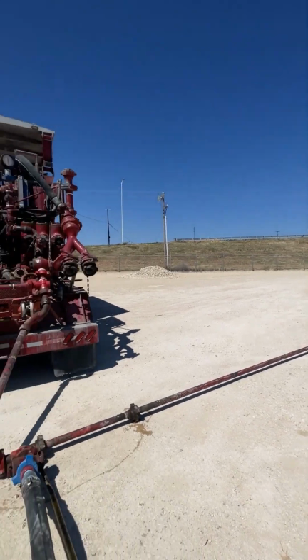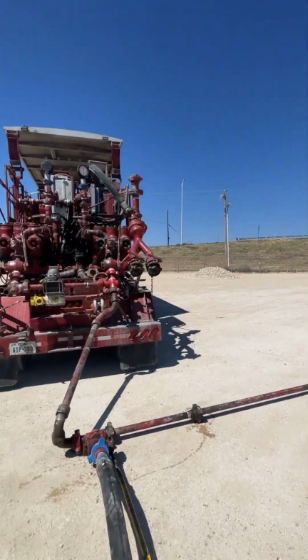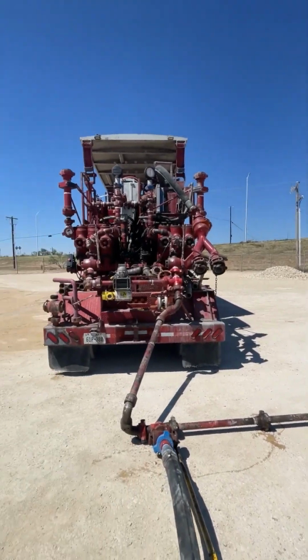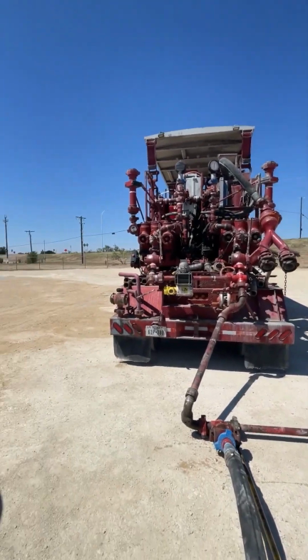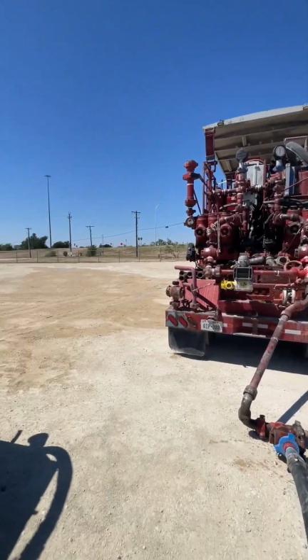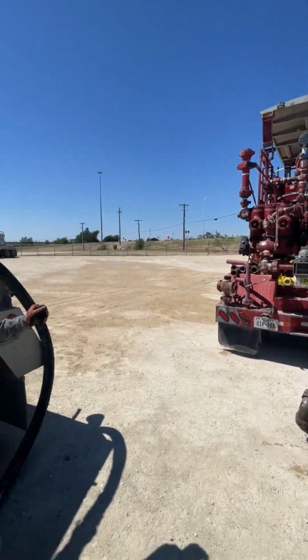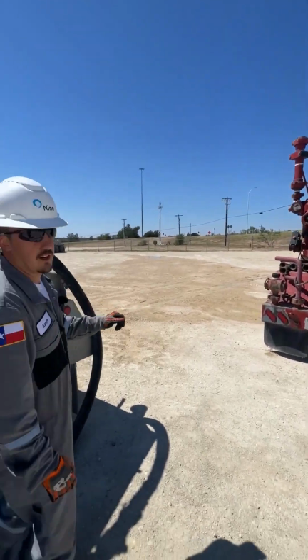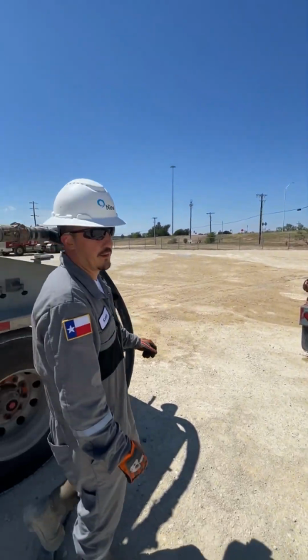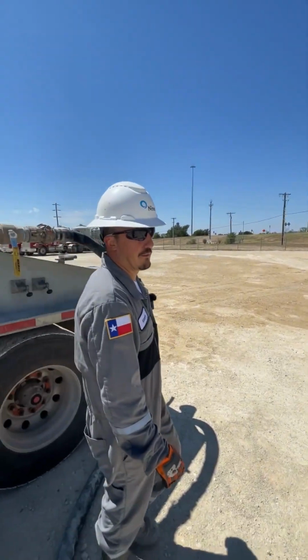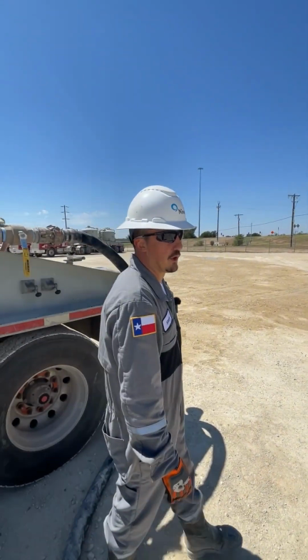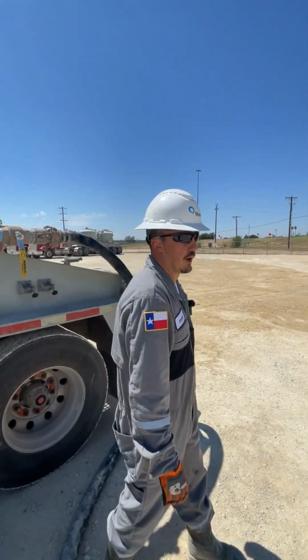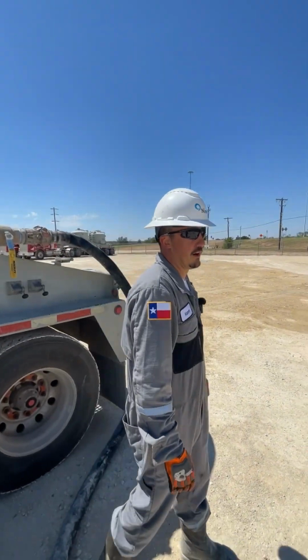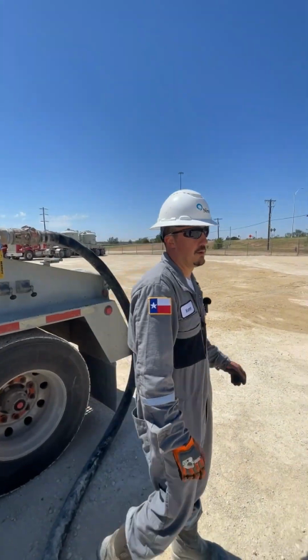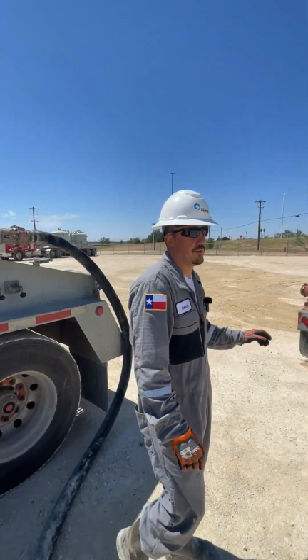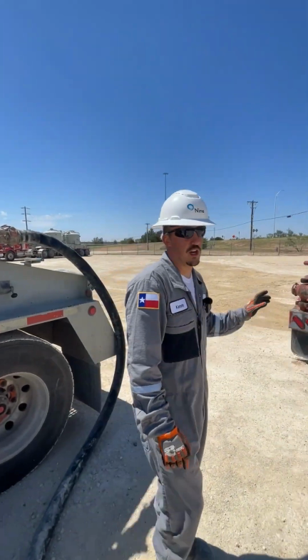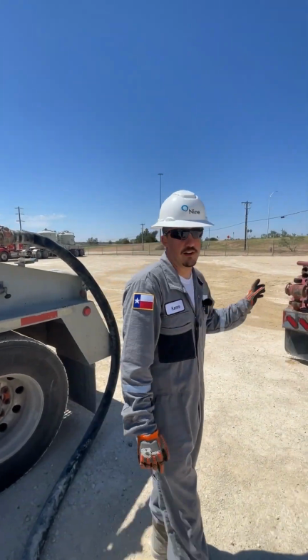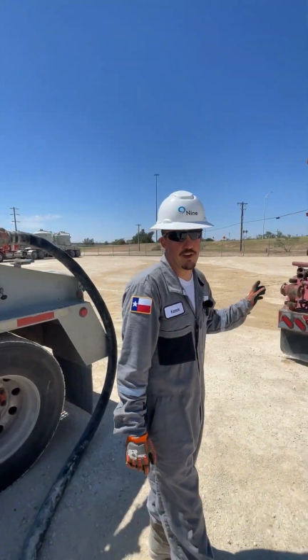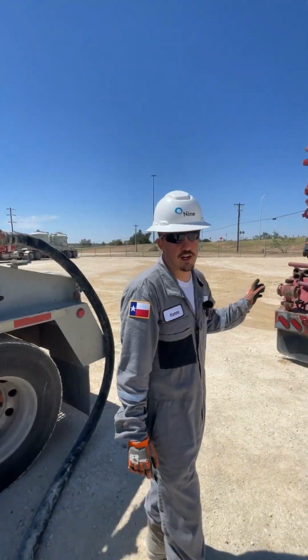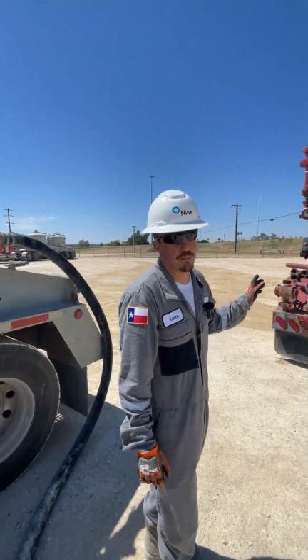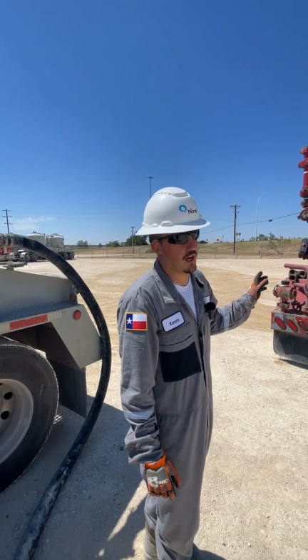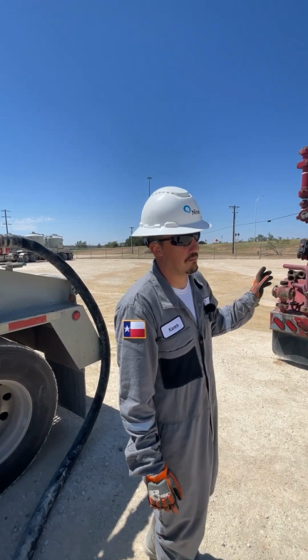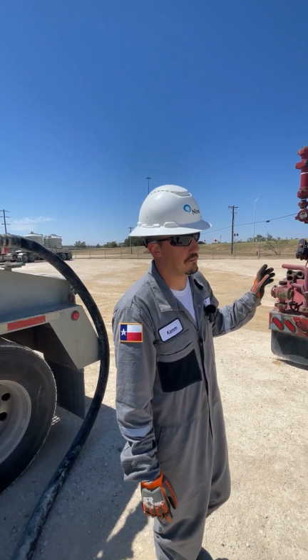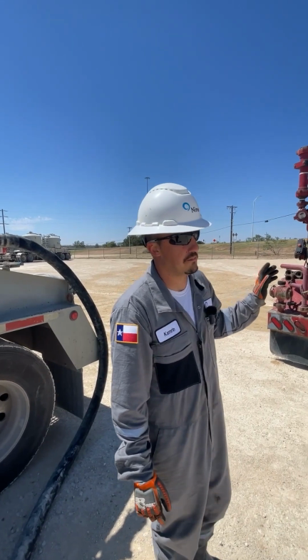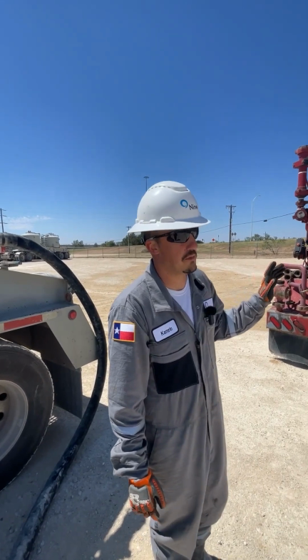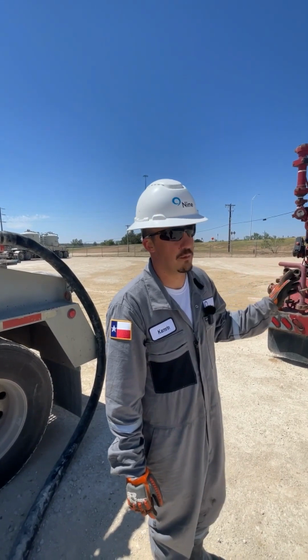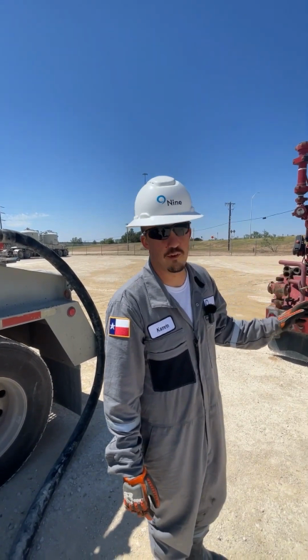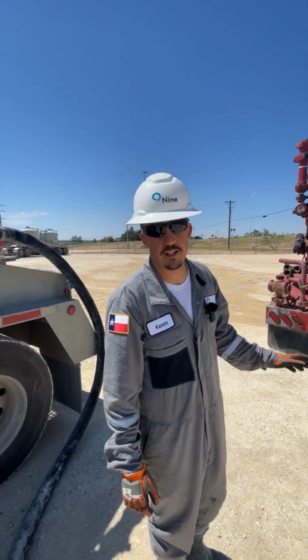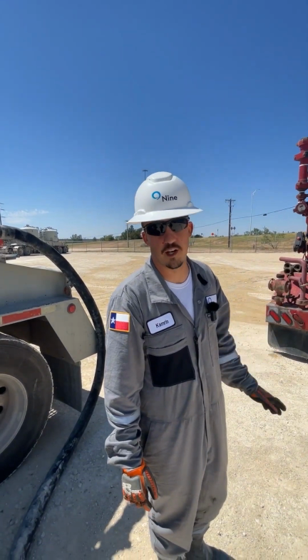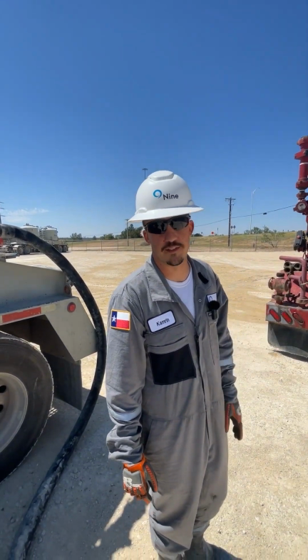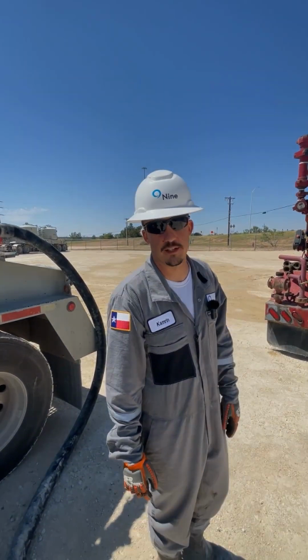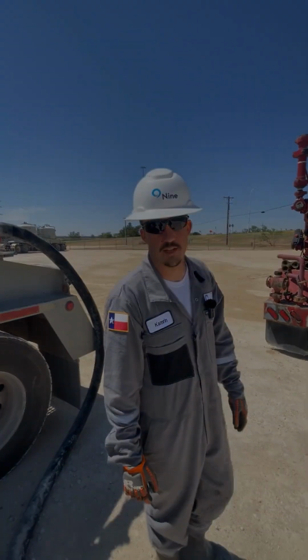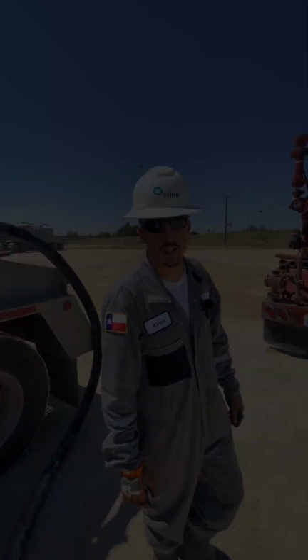Now our iron's clear to the rig floor, we've drained and fanned our pump, and we're ready to start the second stage.